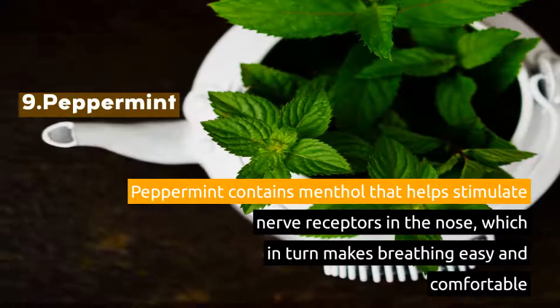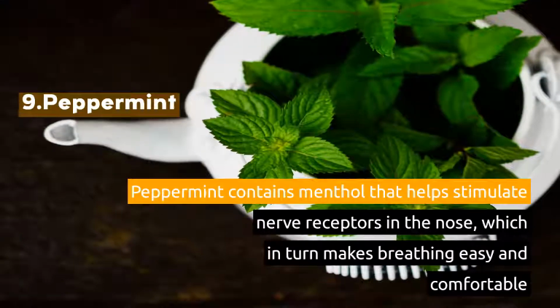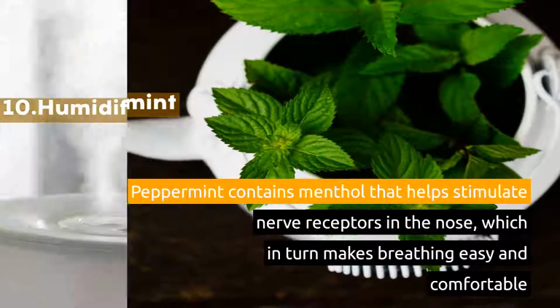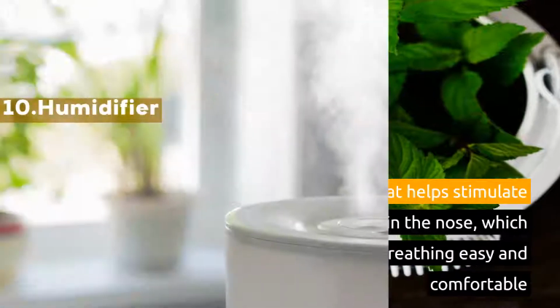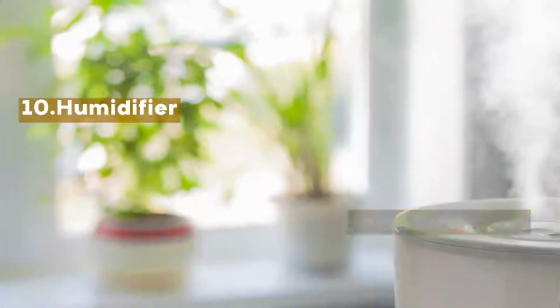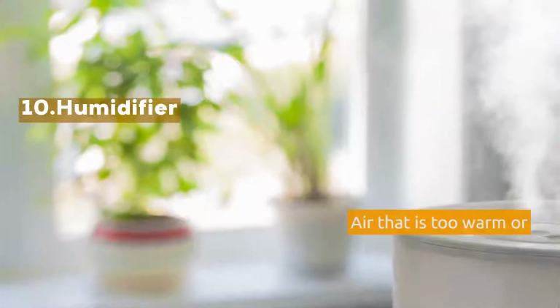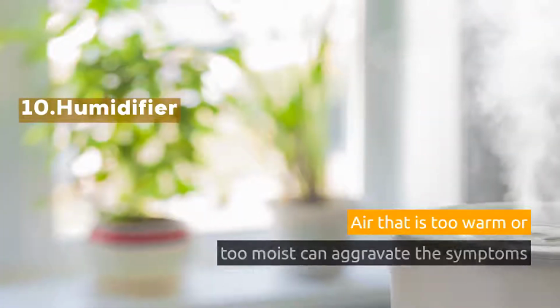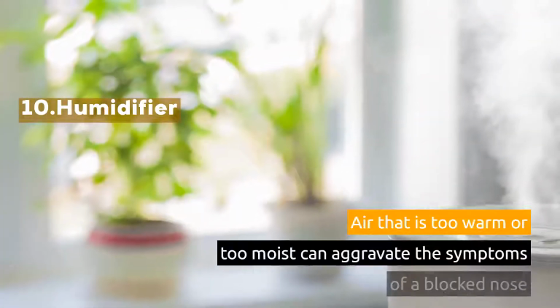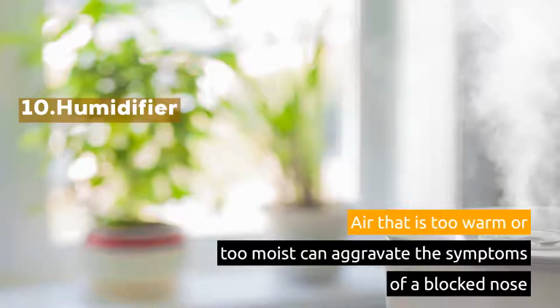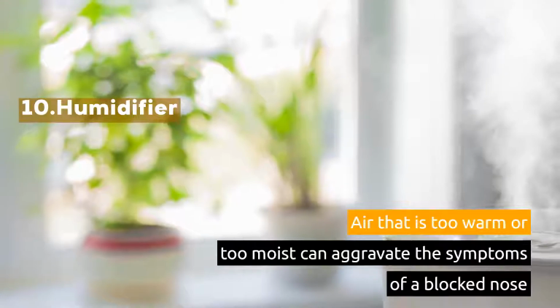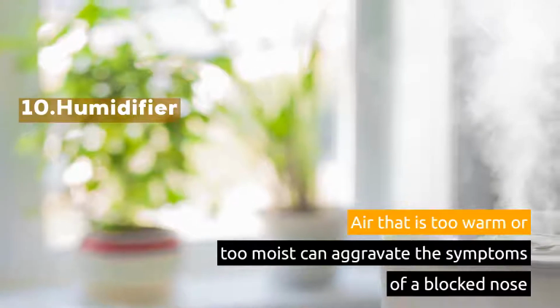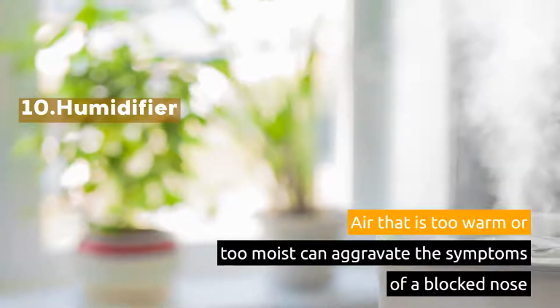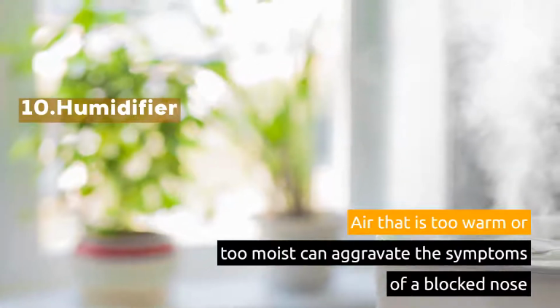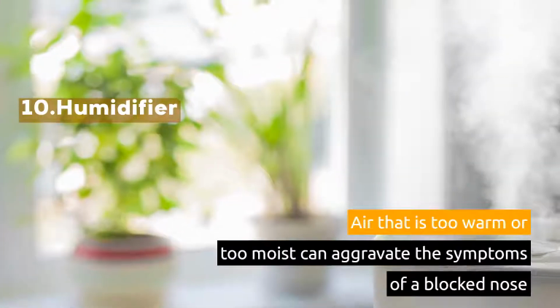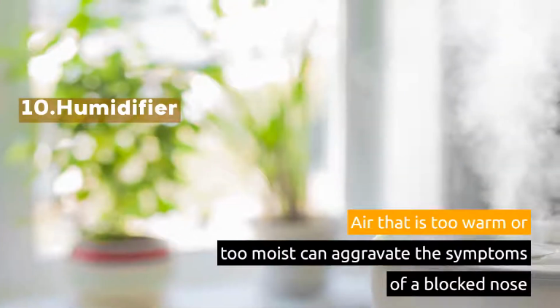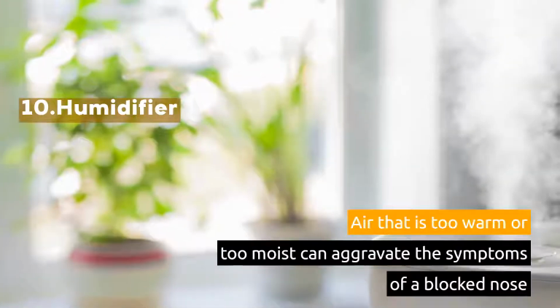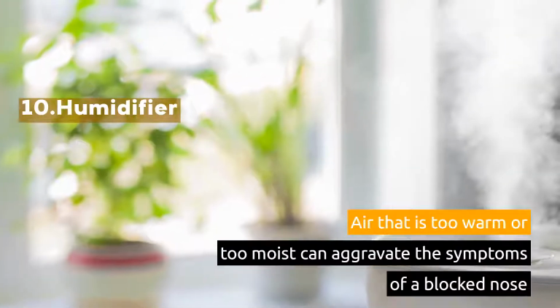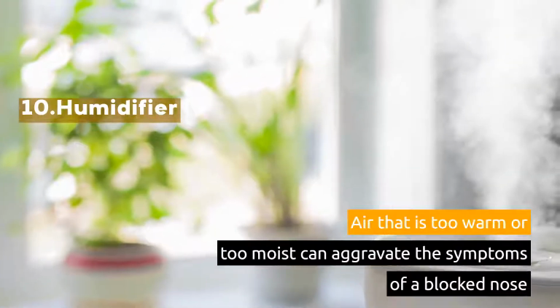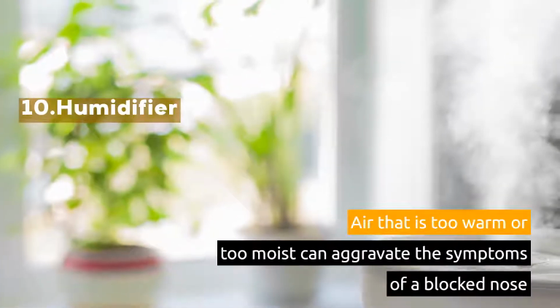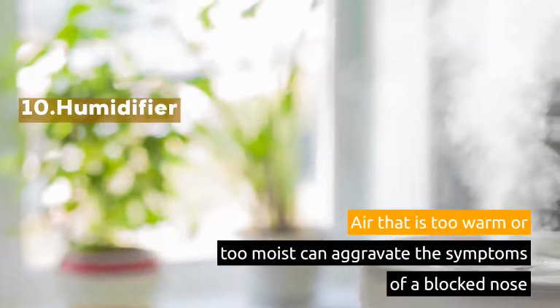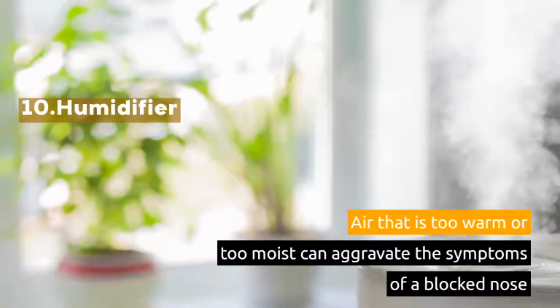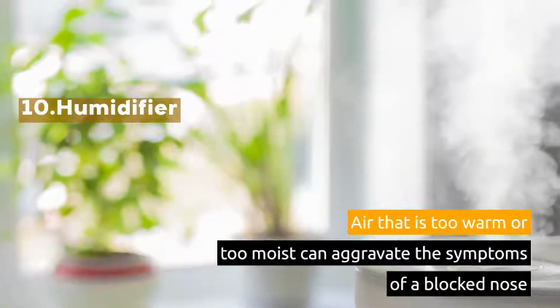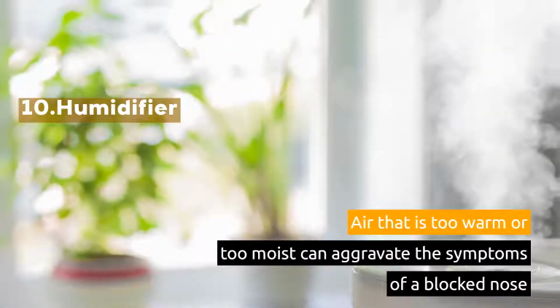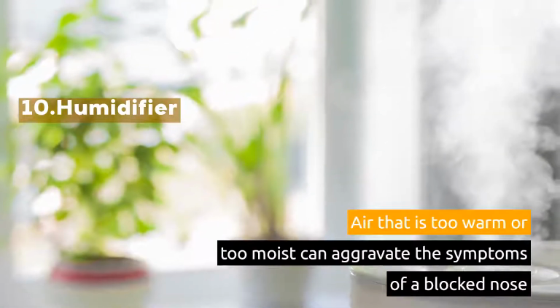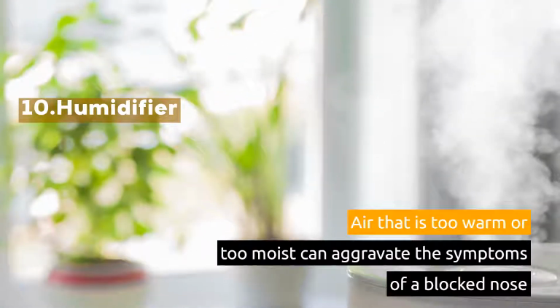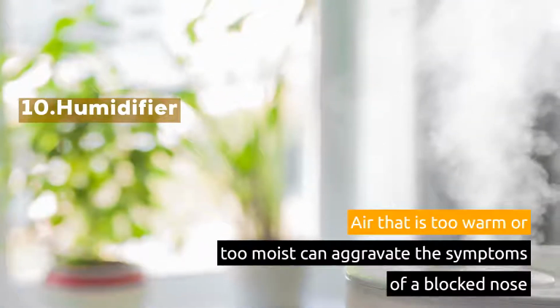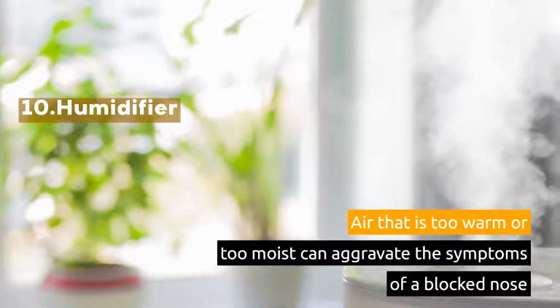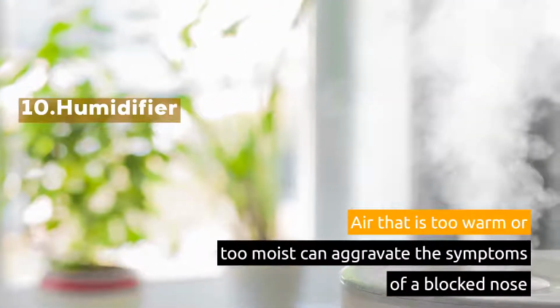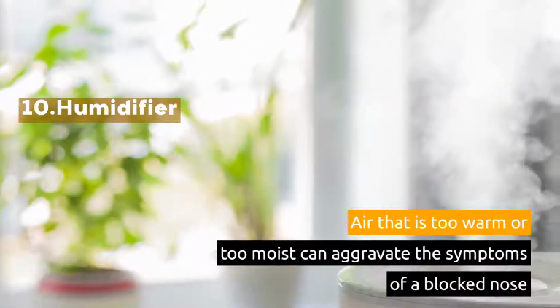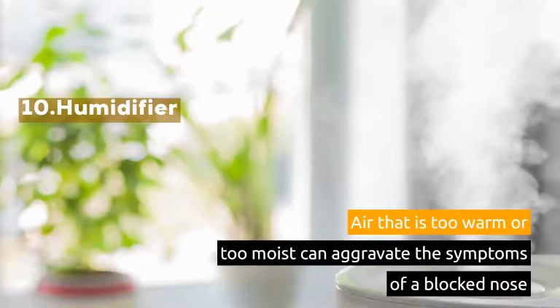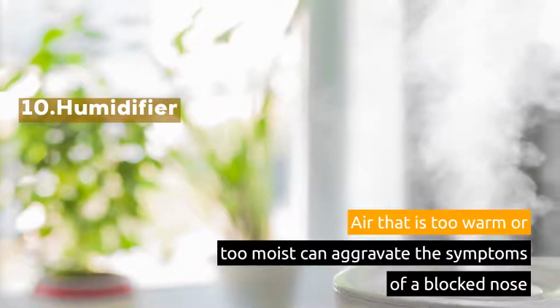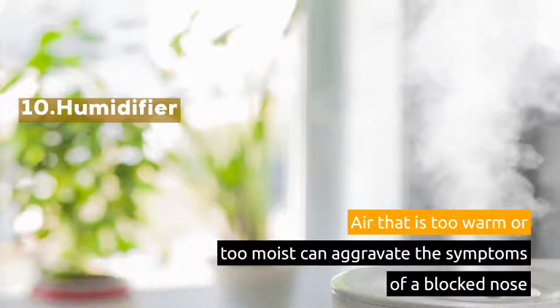10. Humidifier. Air that is too warm or too moist can aggravate the symptoms of a blocked nose.